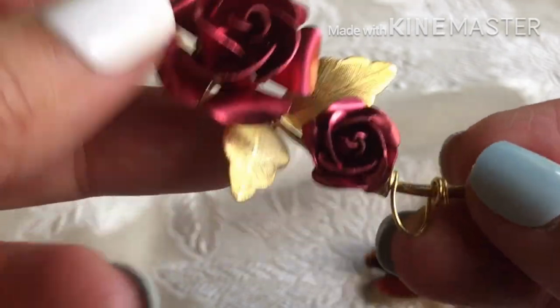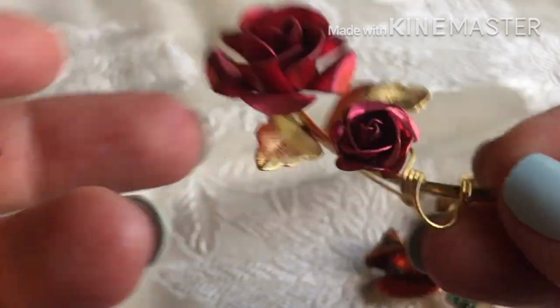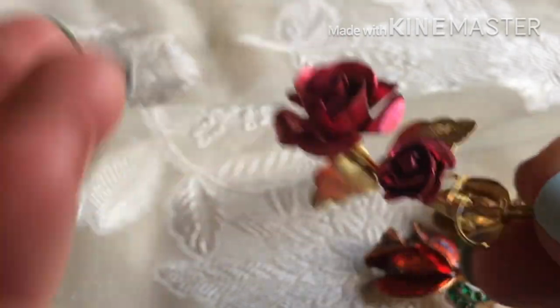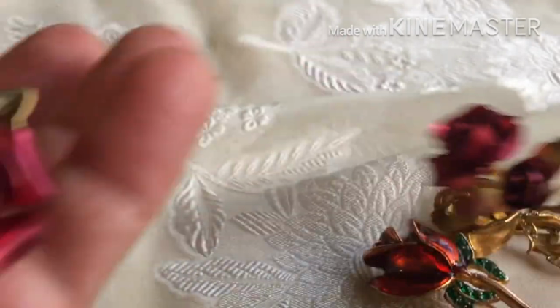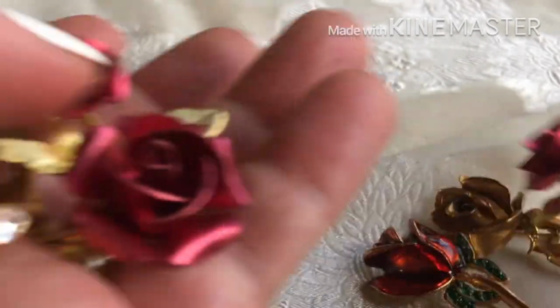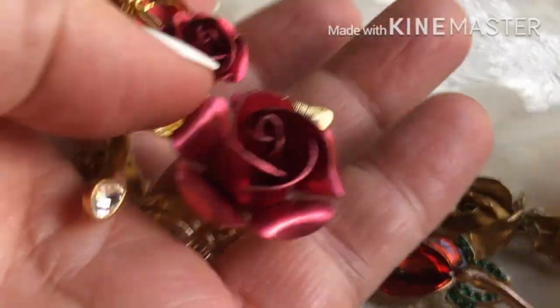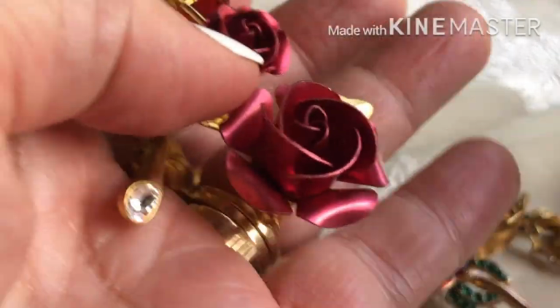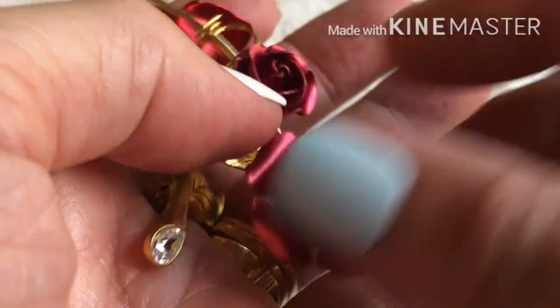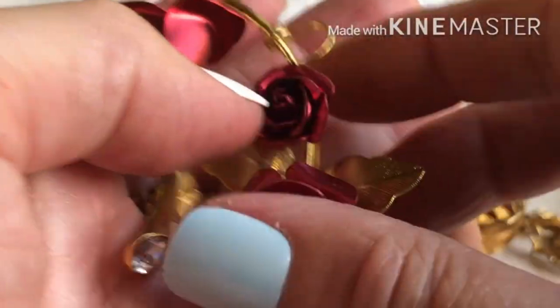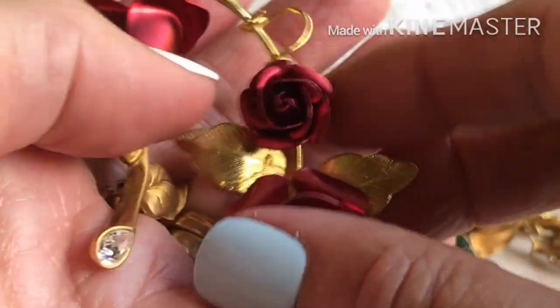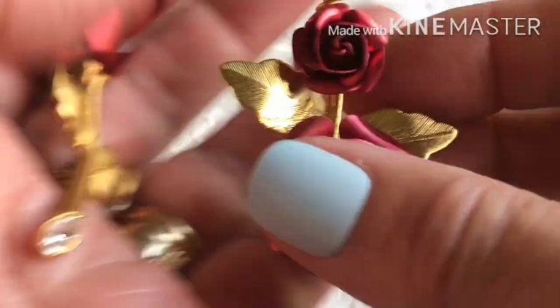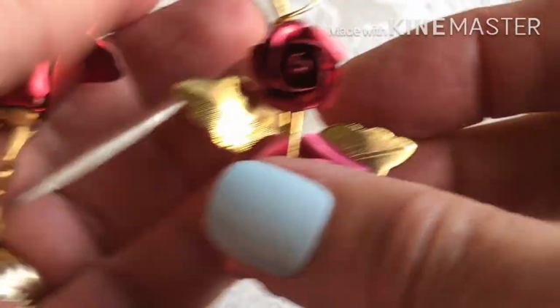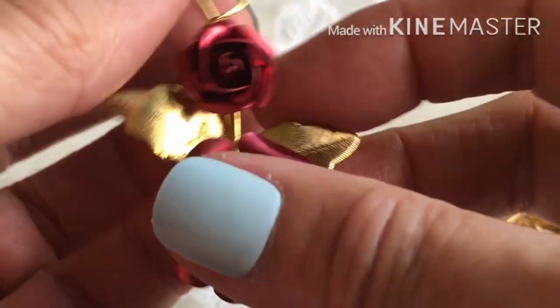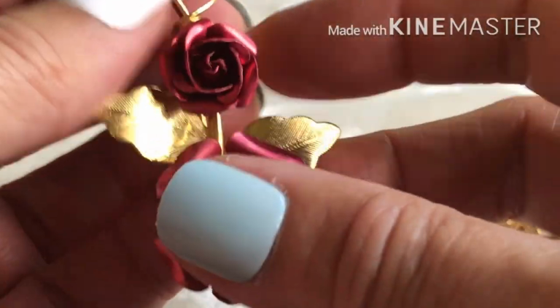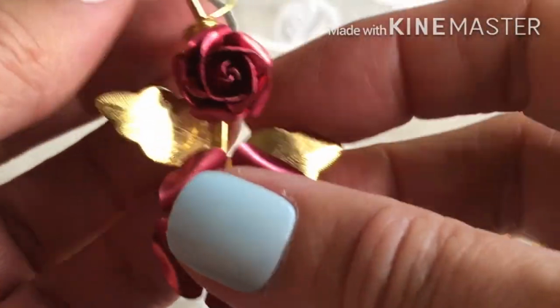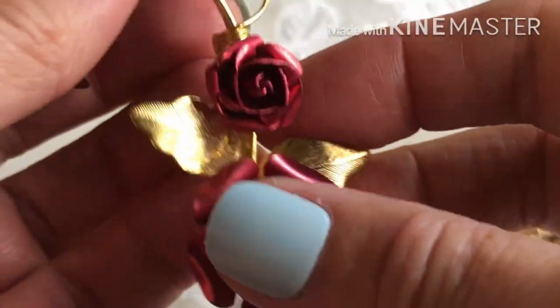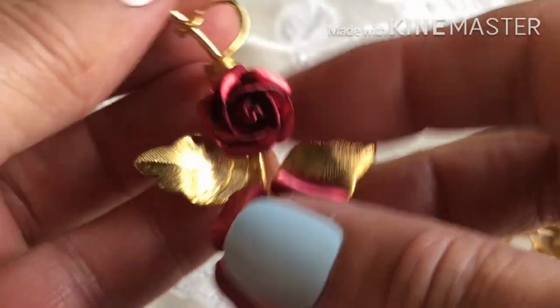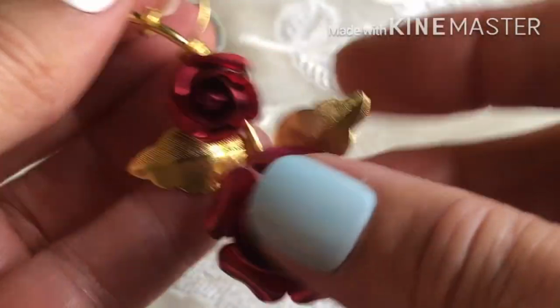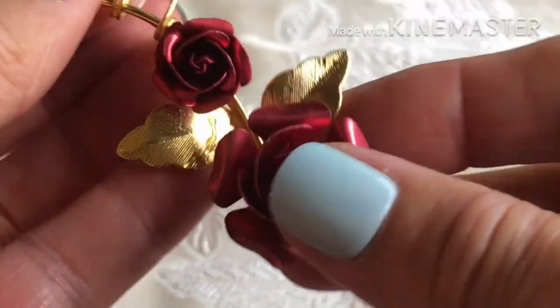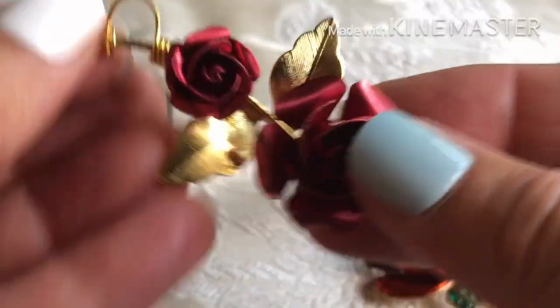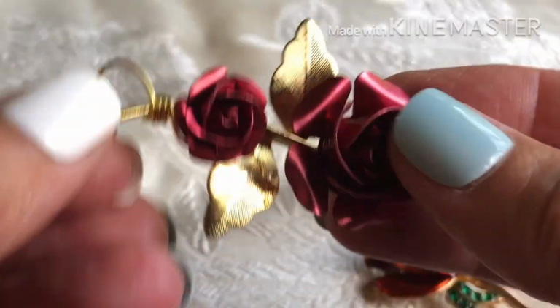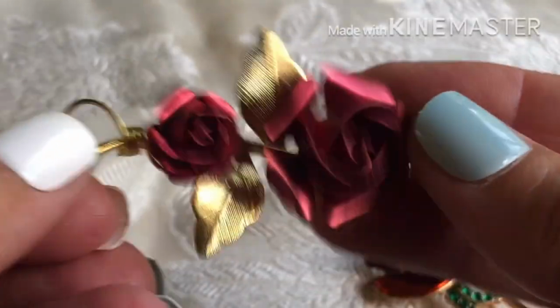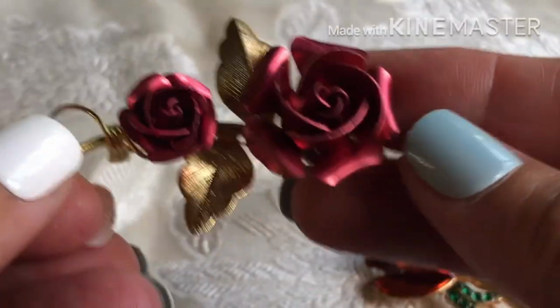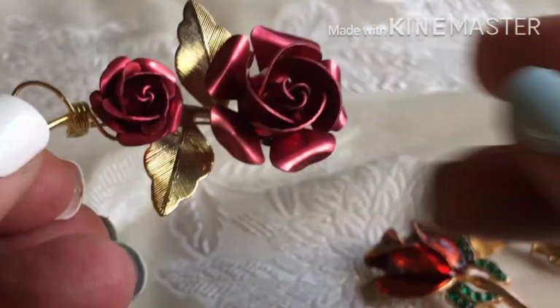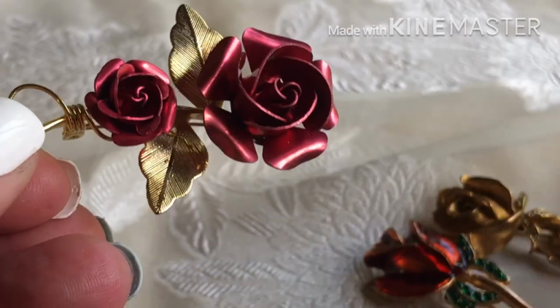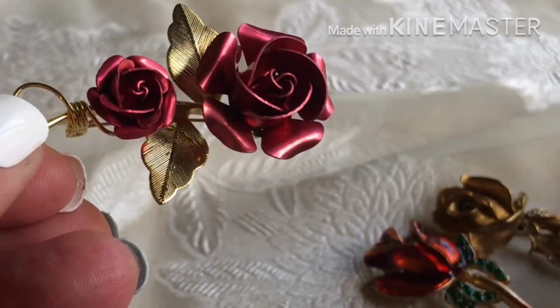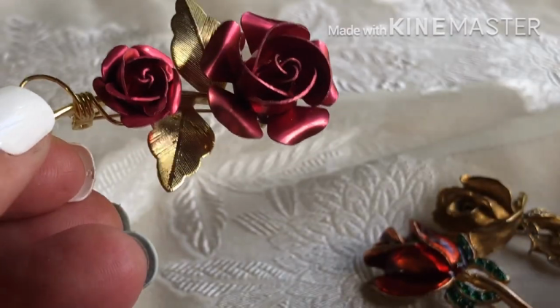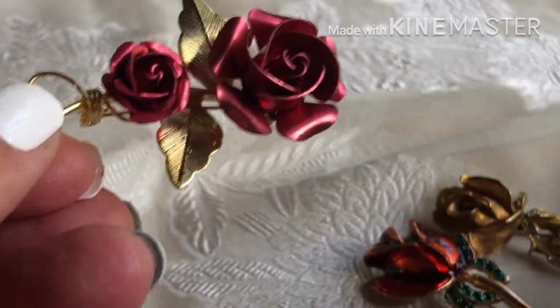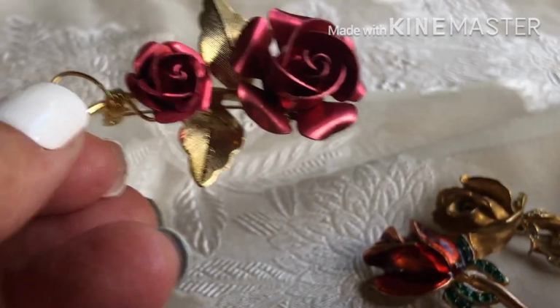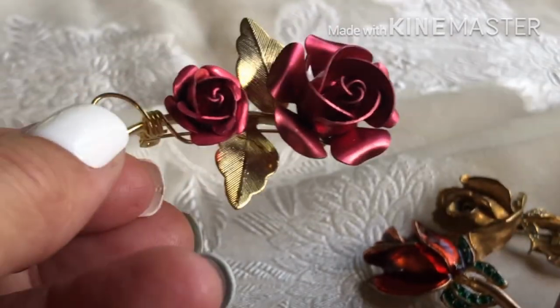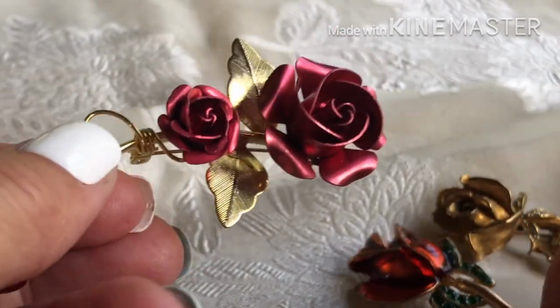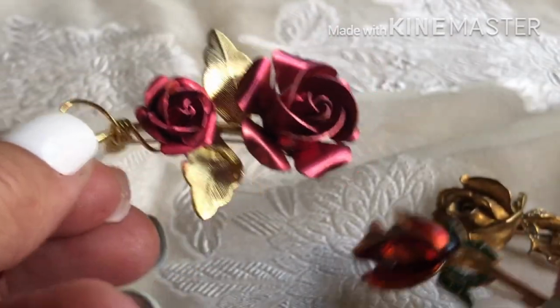Rose pin. Rose pin. These two look the same.